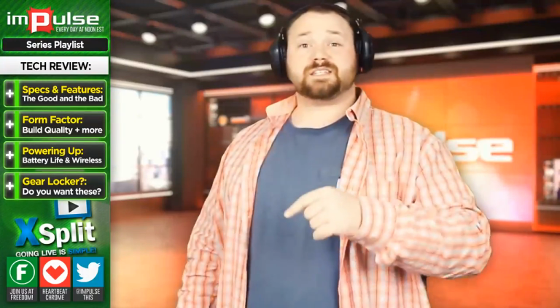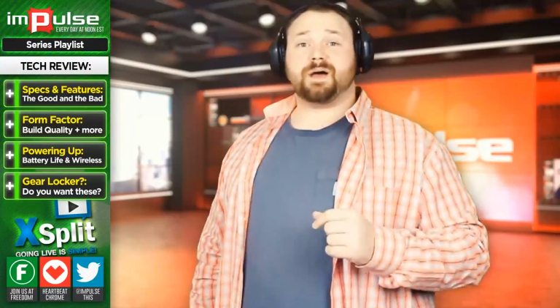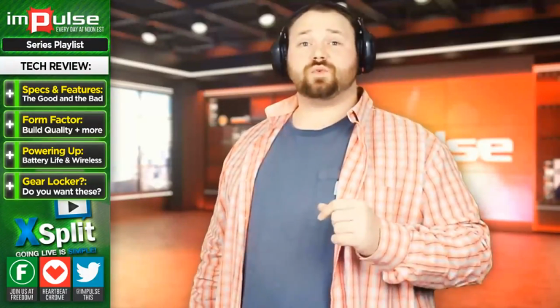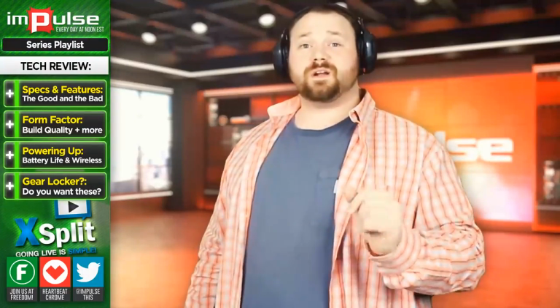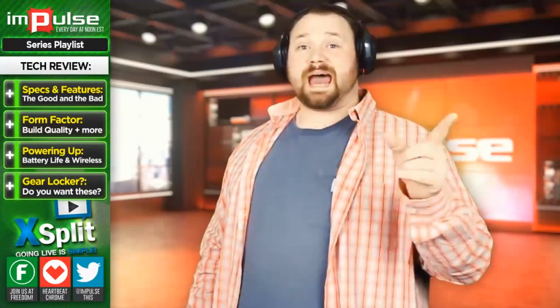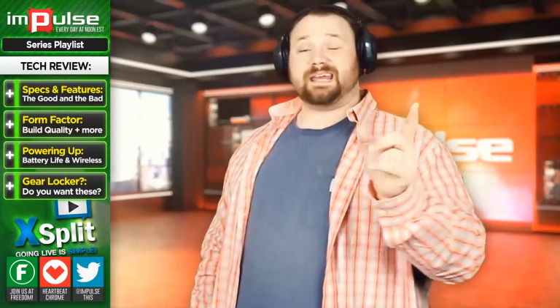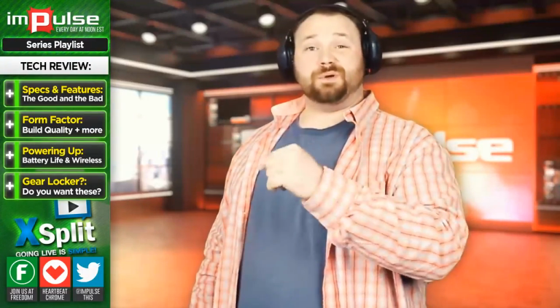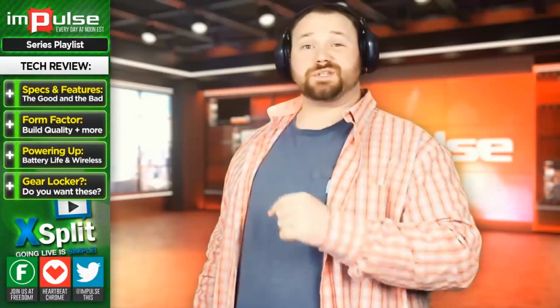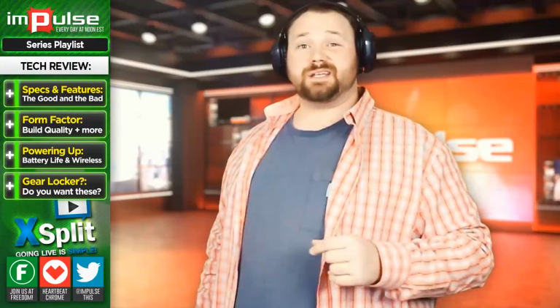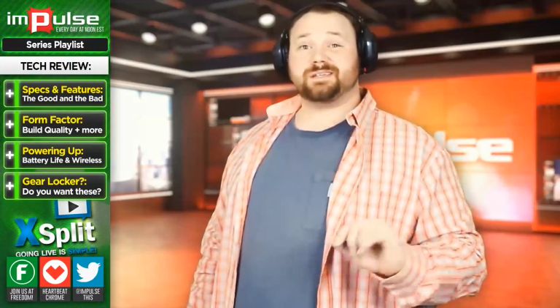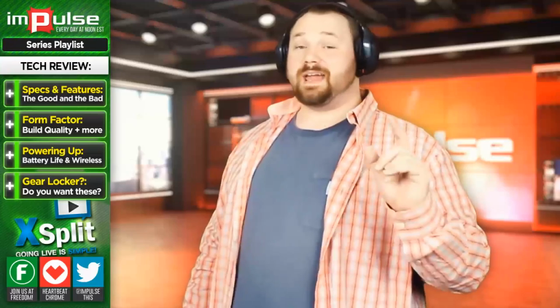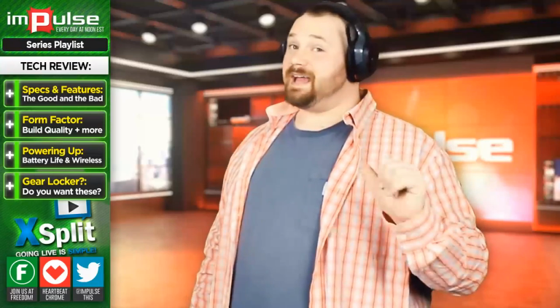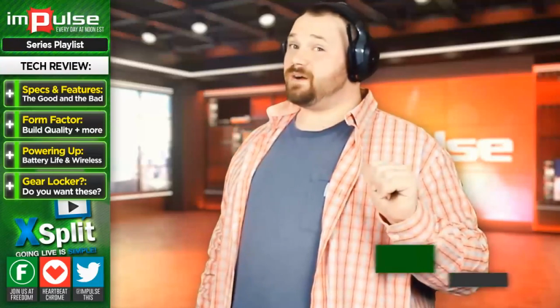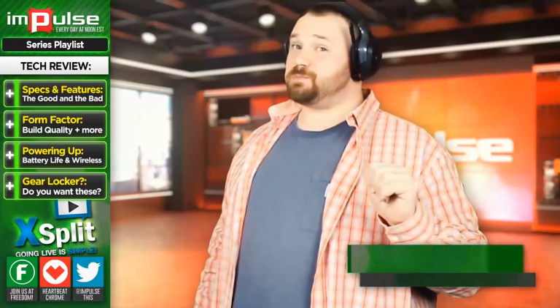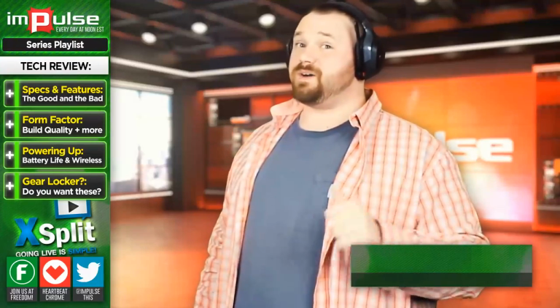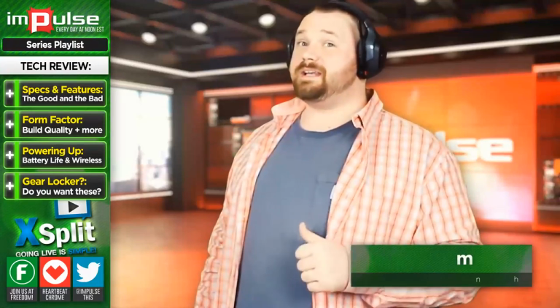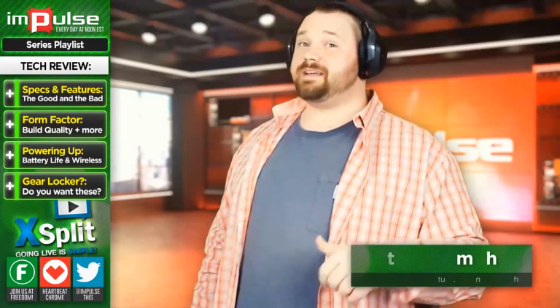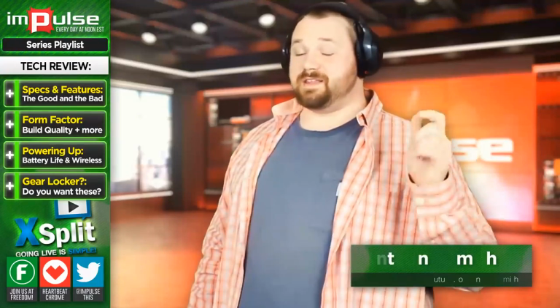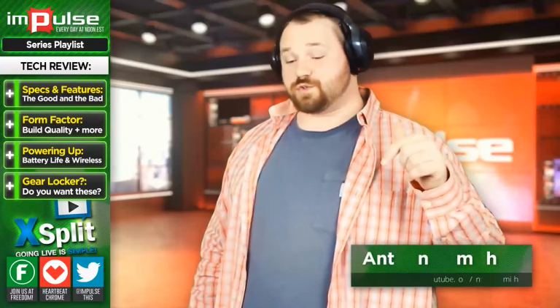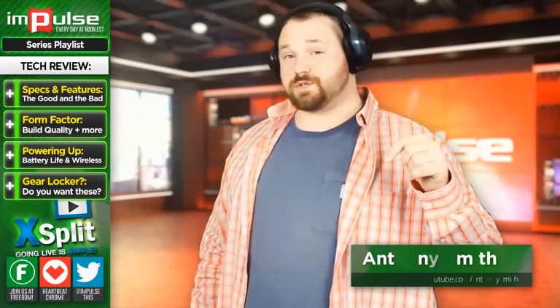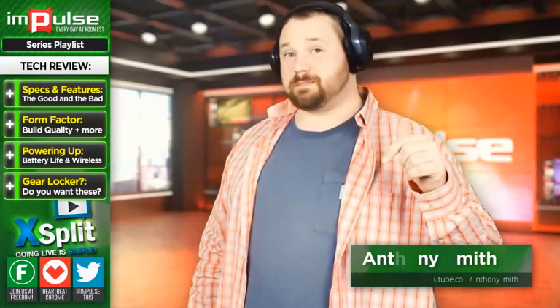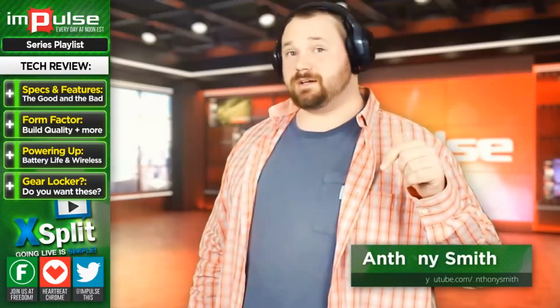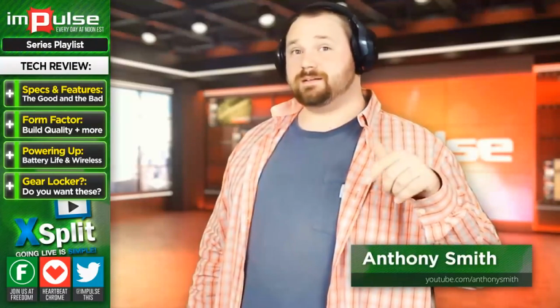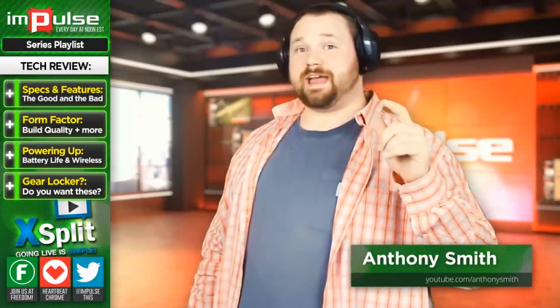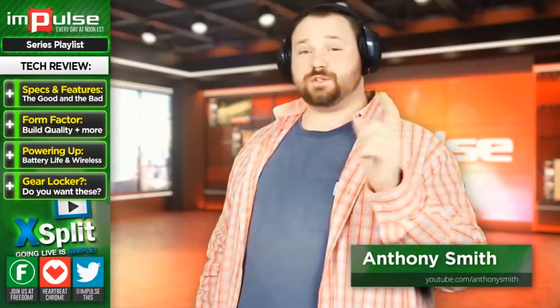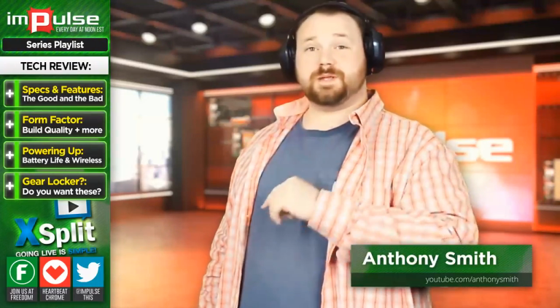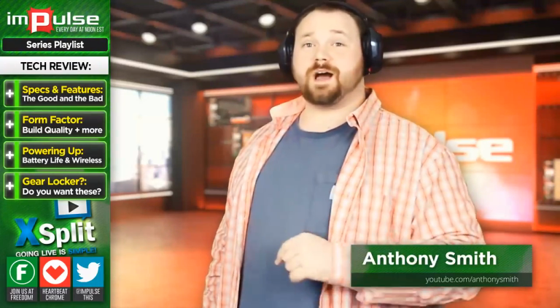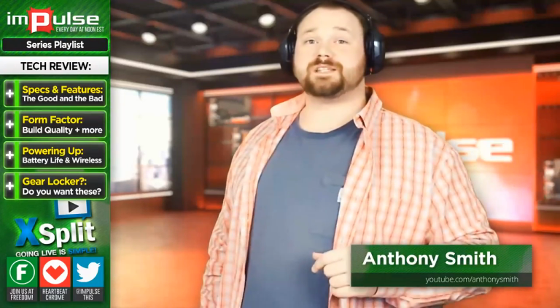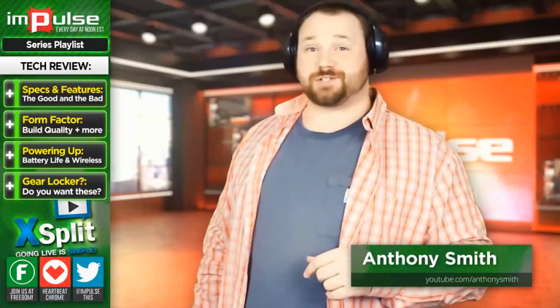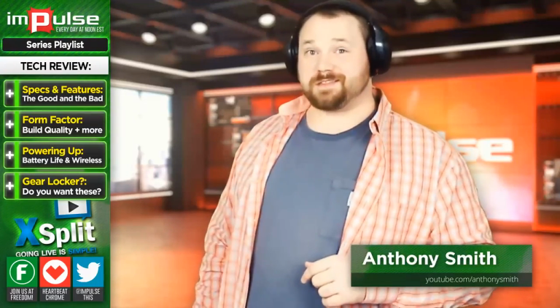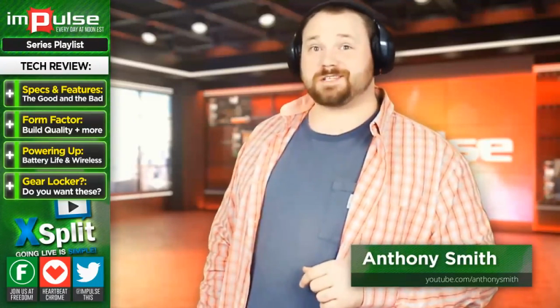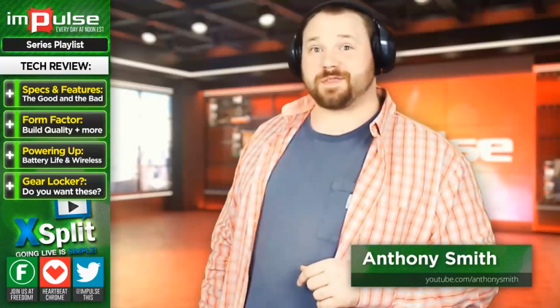Hit us up on Twitter at ImpulseThis, and I can always be found in the description down below at YouTube.com slash Anthony Smith.